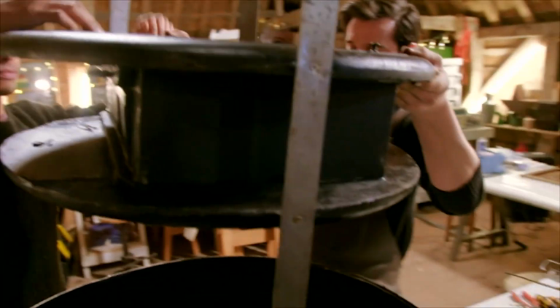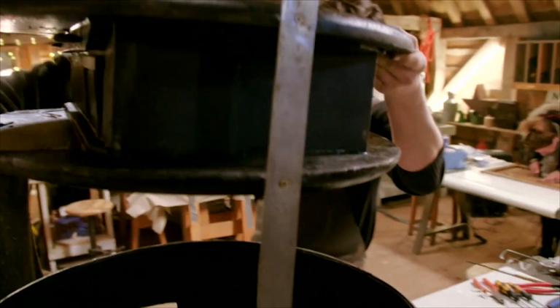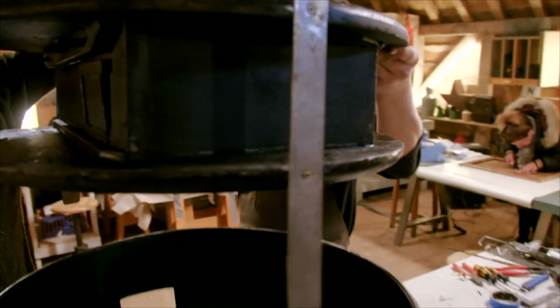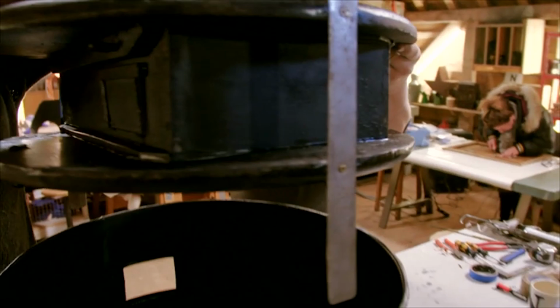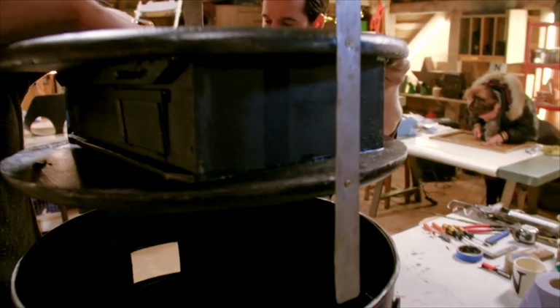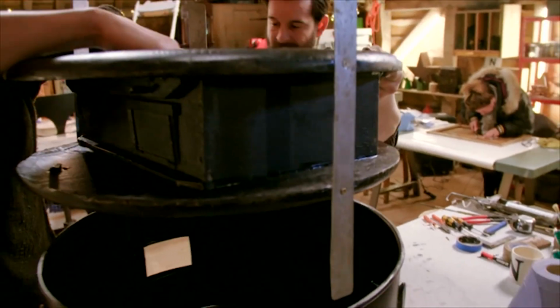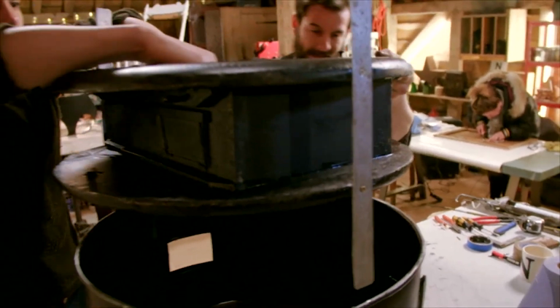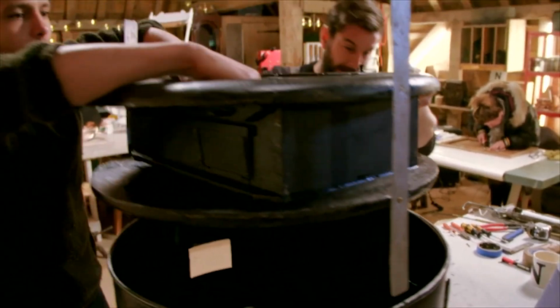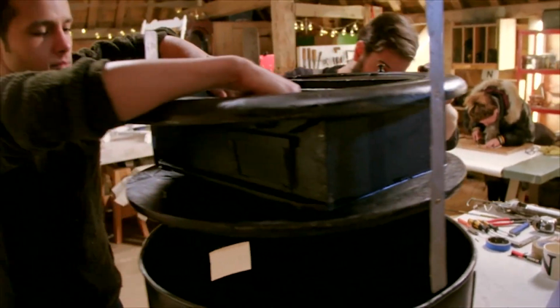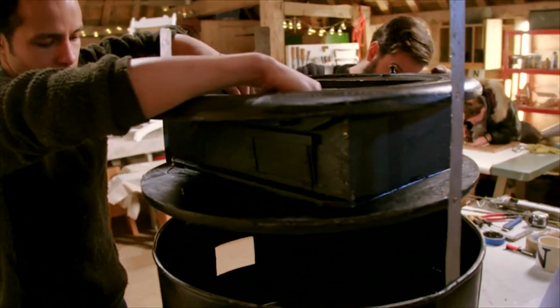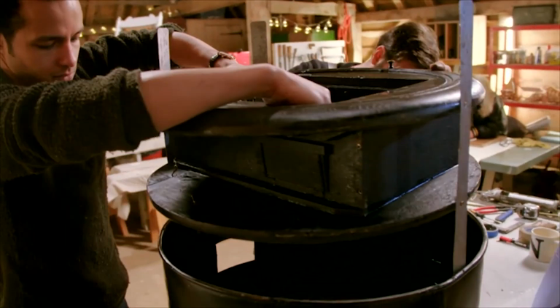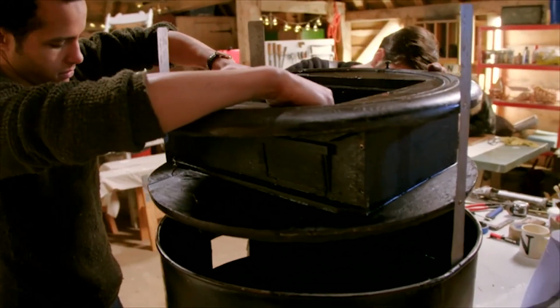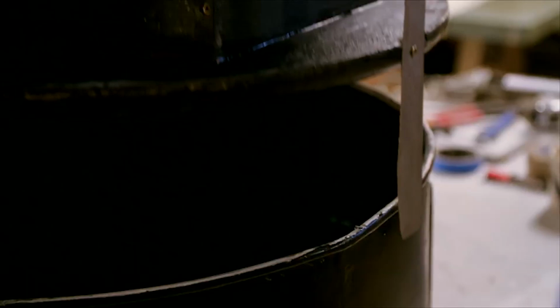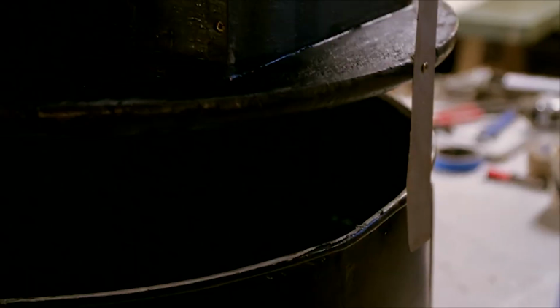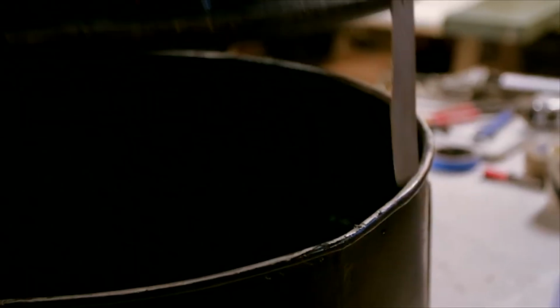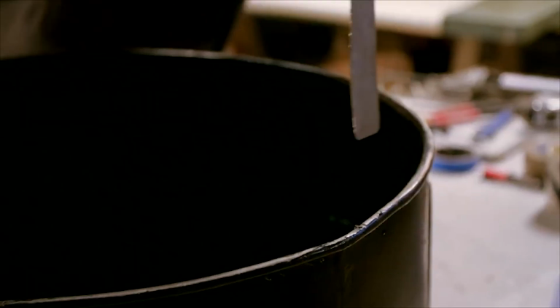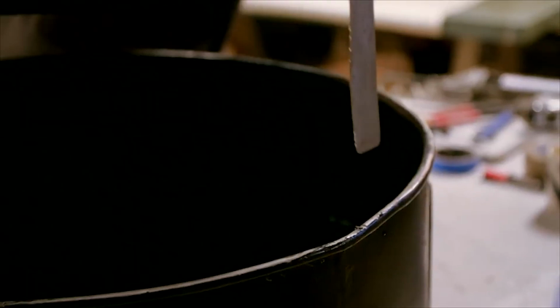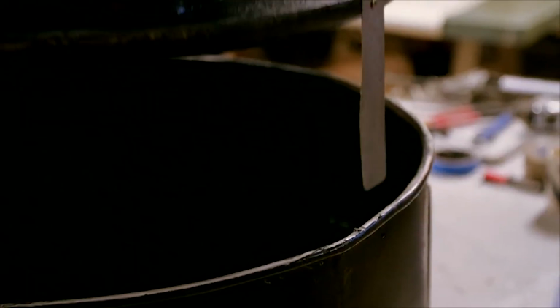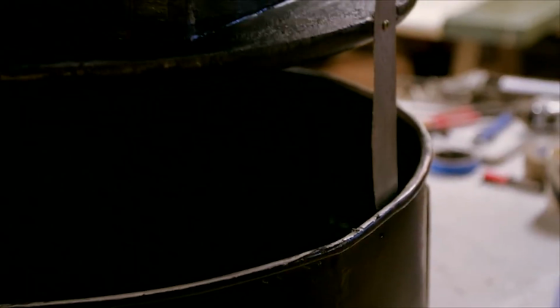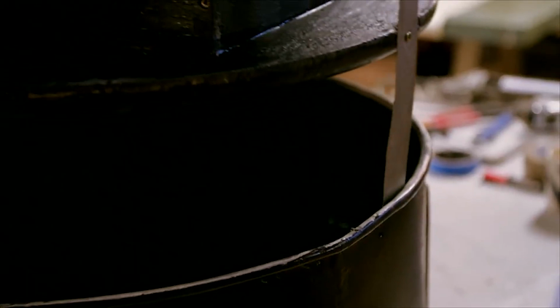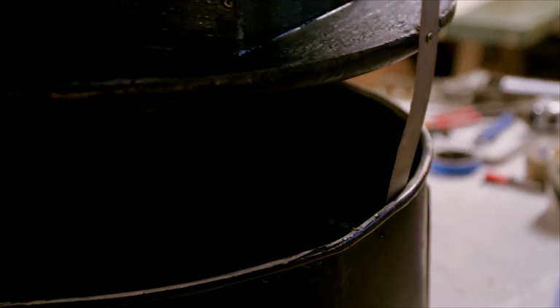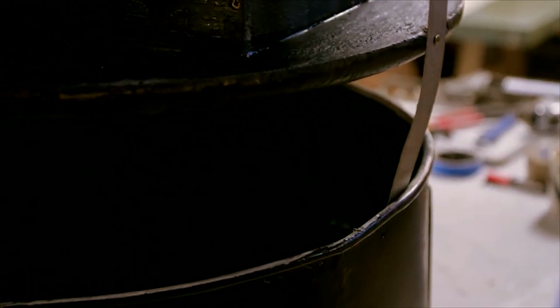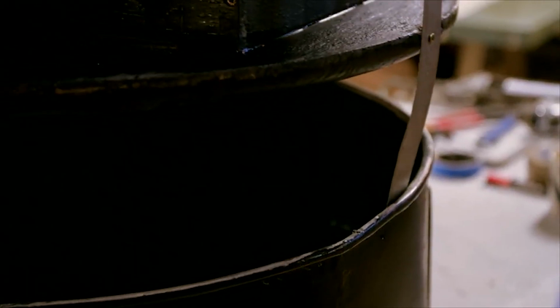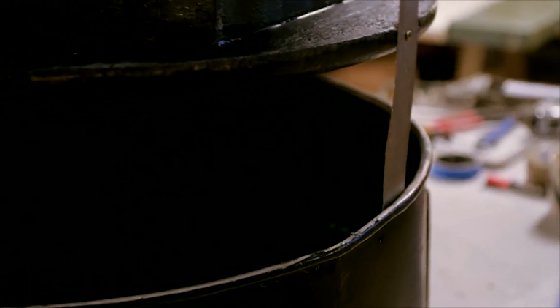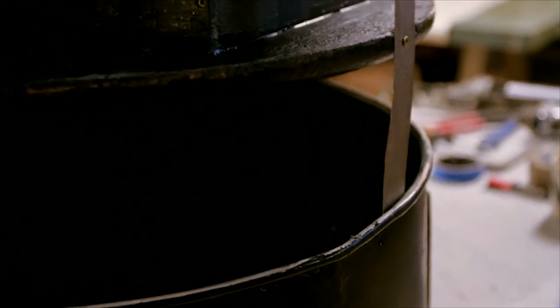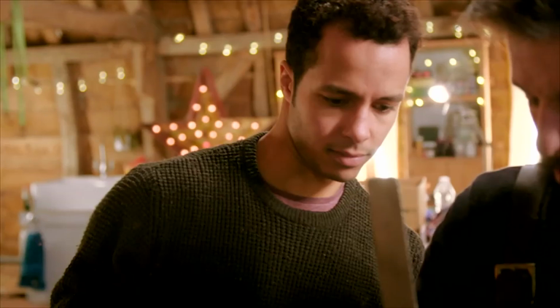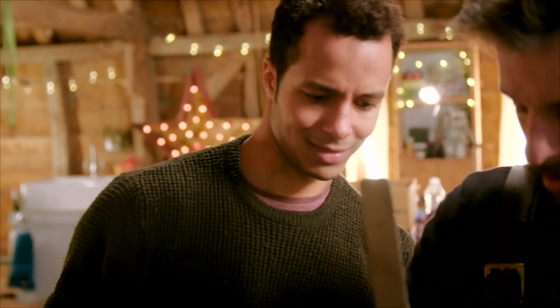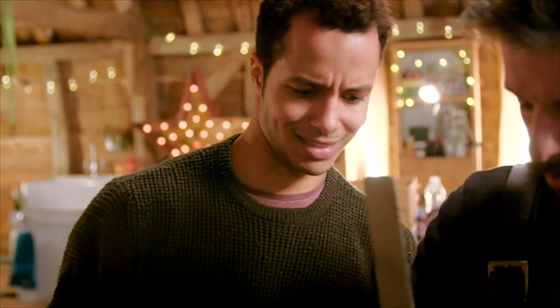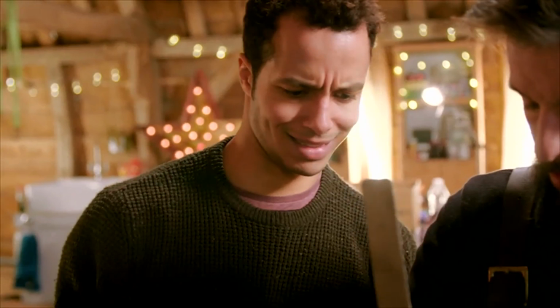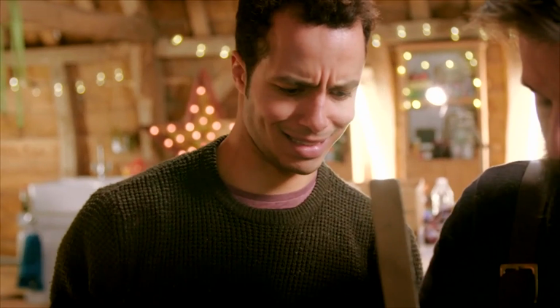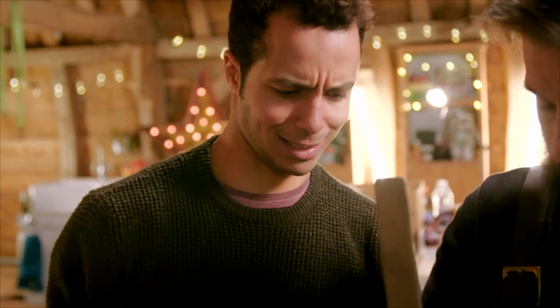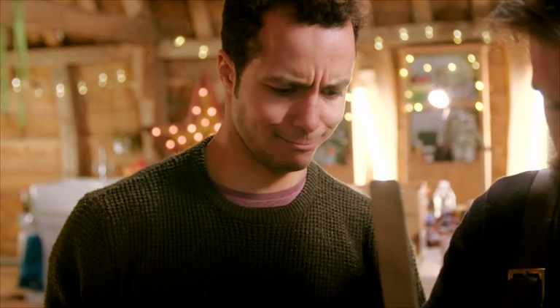With the wooden frame complete, now comes the challenge of positioning it correctly within the drum.